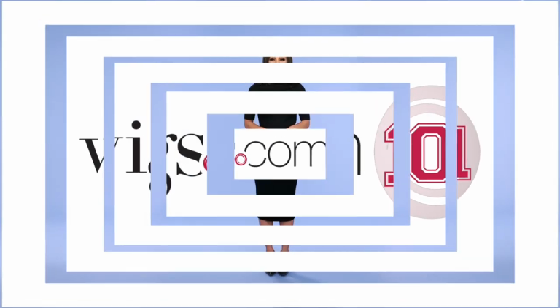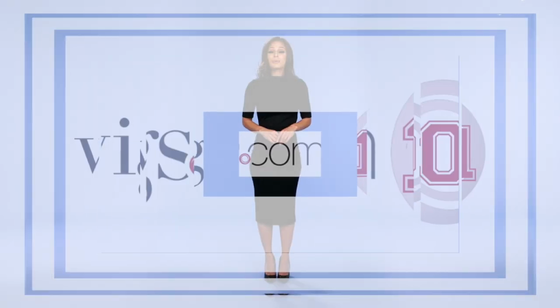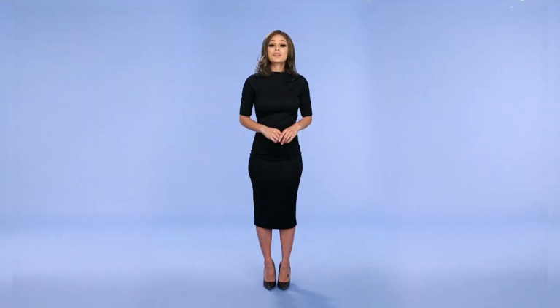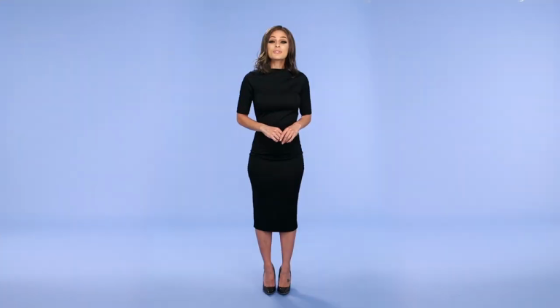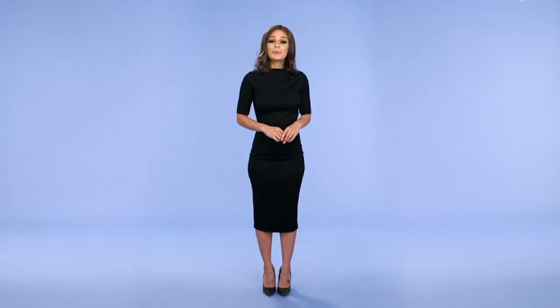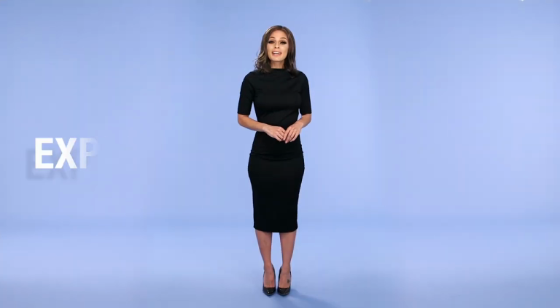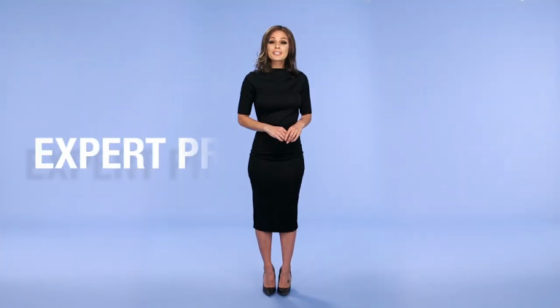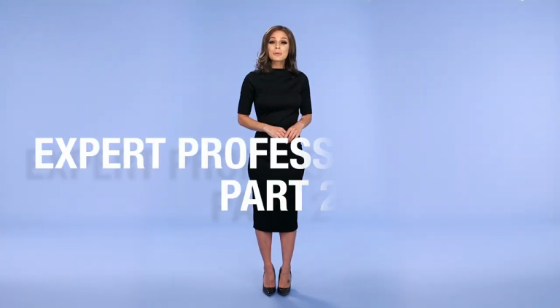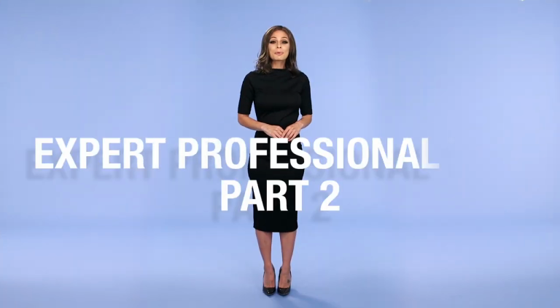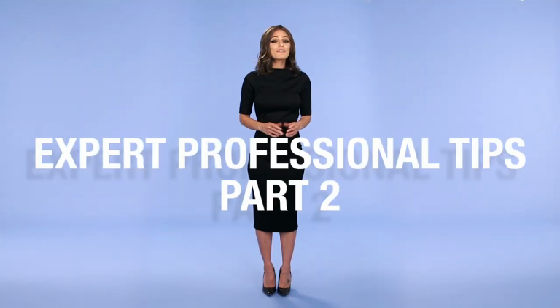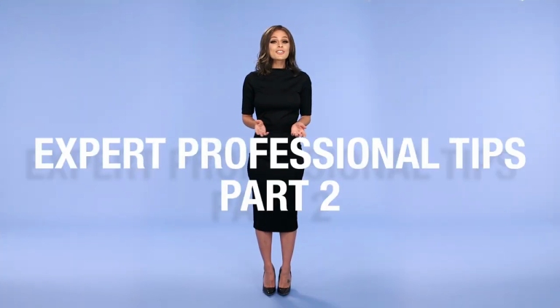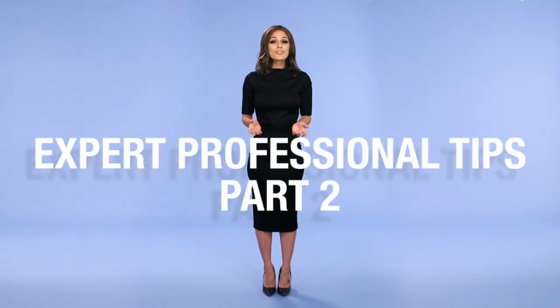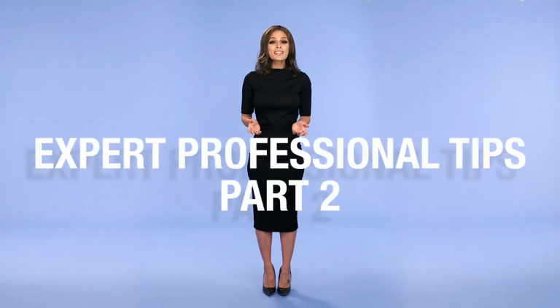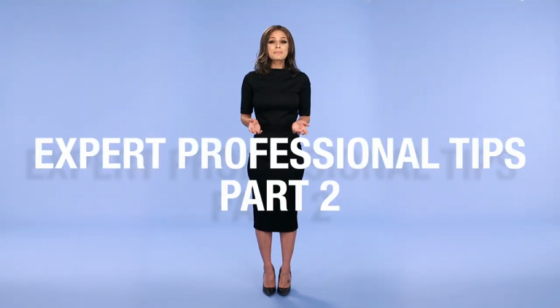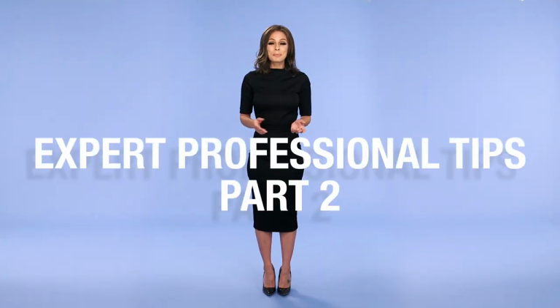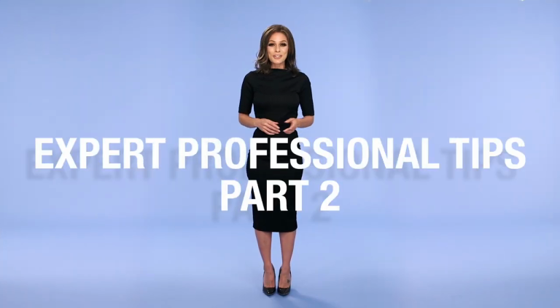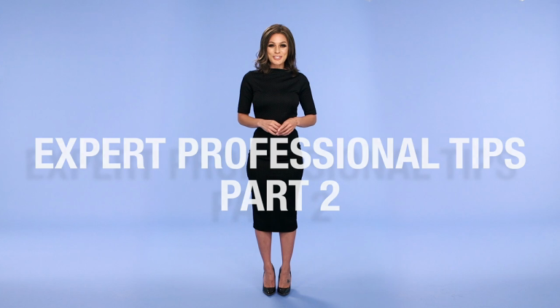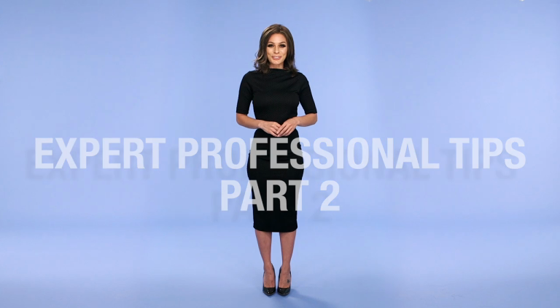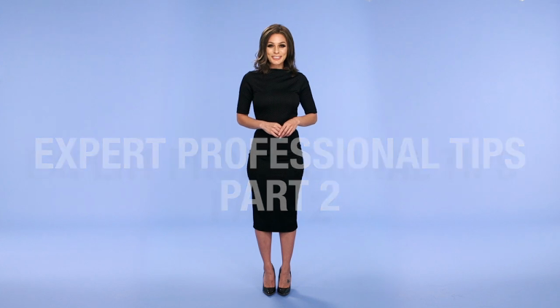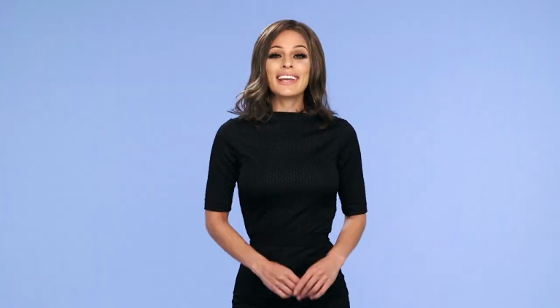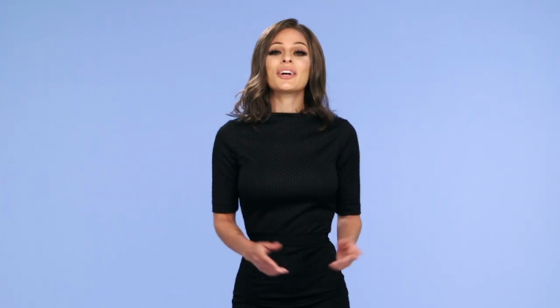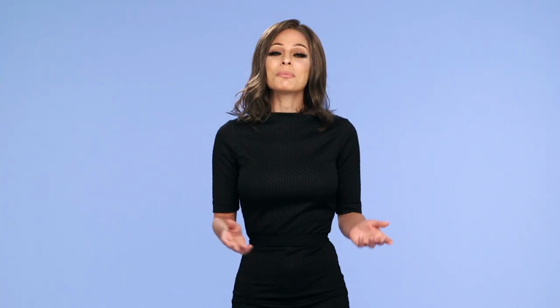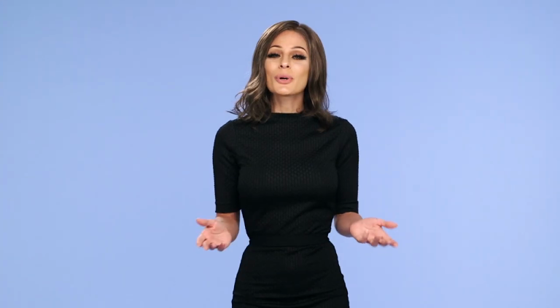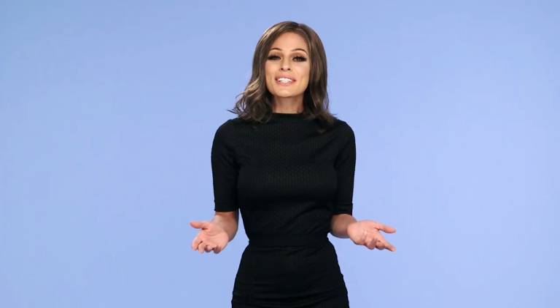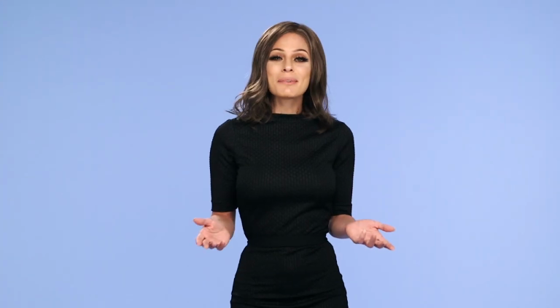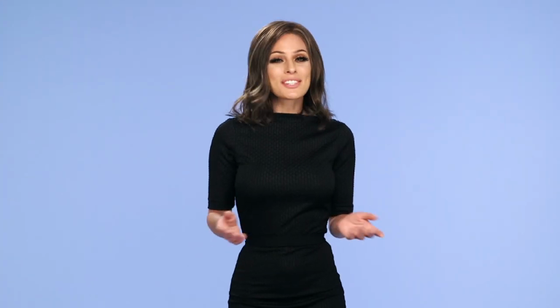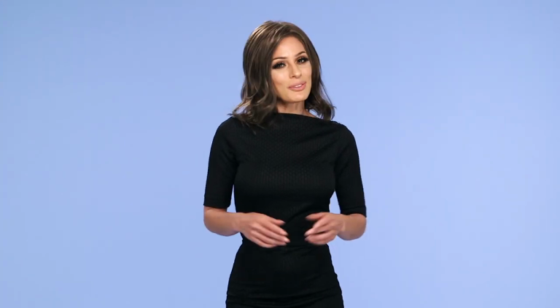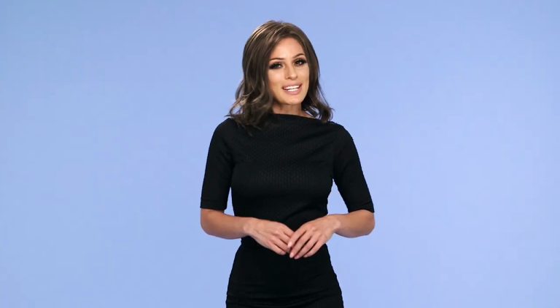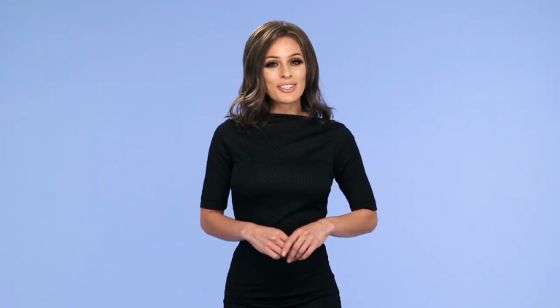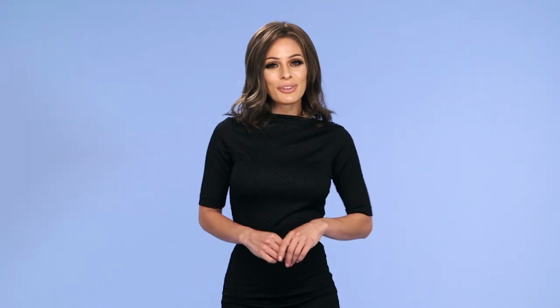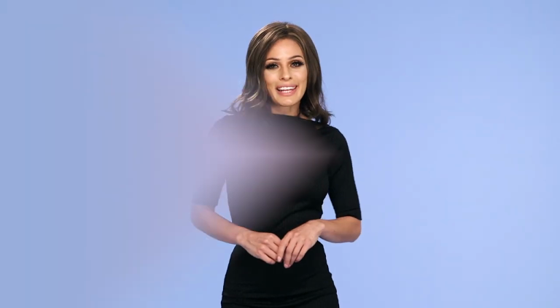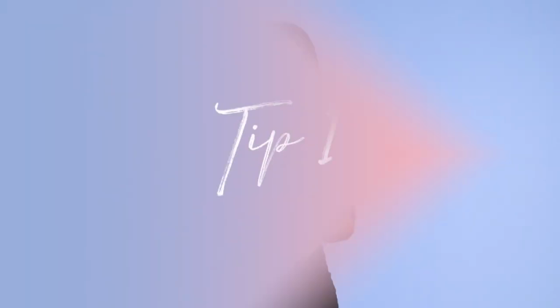Welcome to WigXpert Professional Tips Part 2. Here are more tips you didn't know you needed.